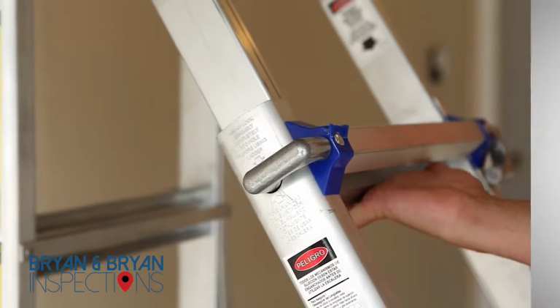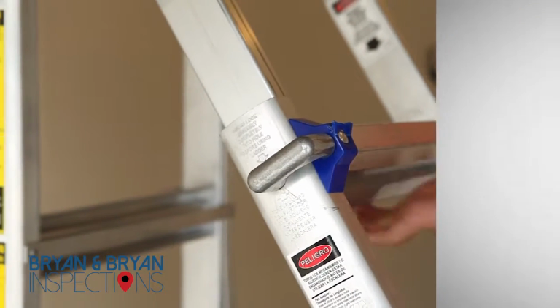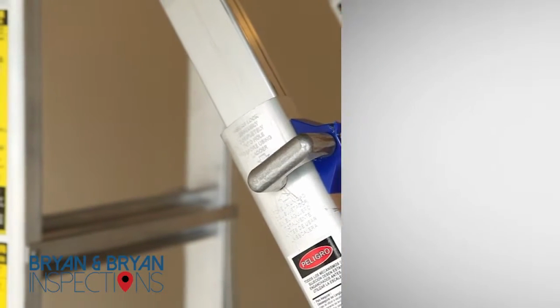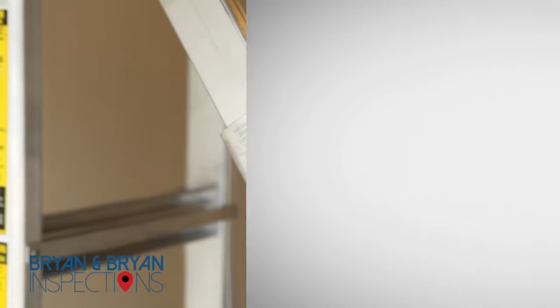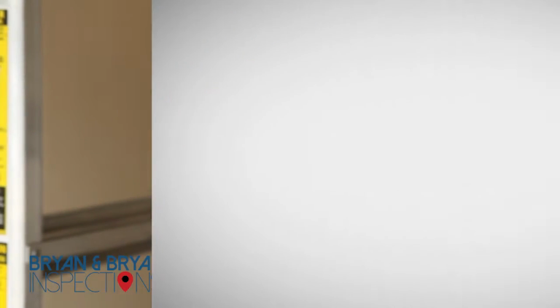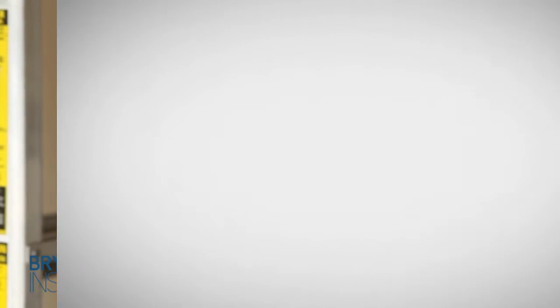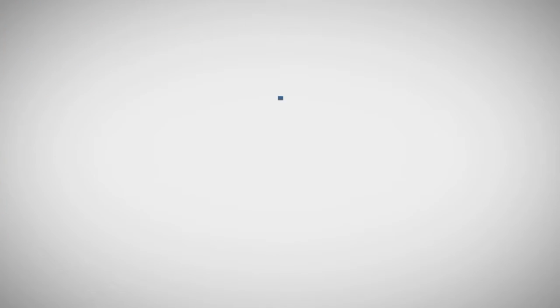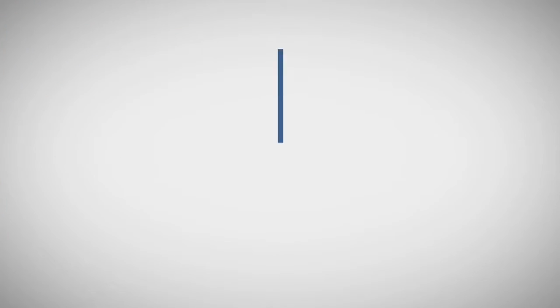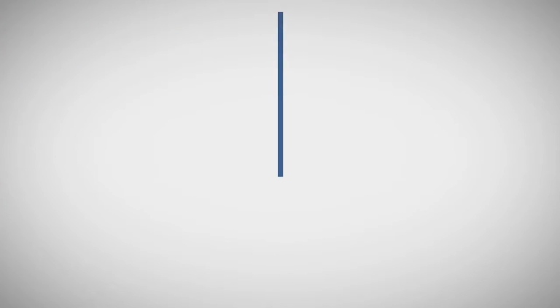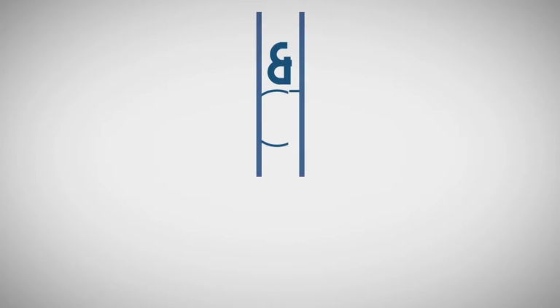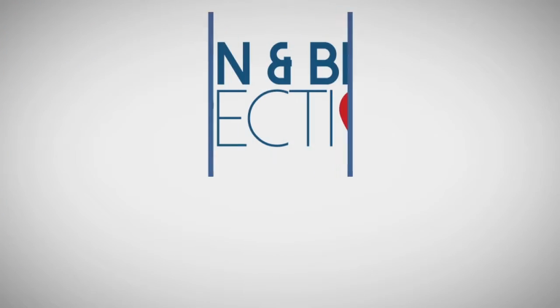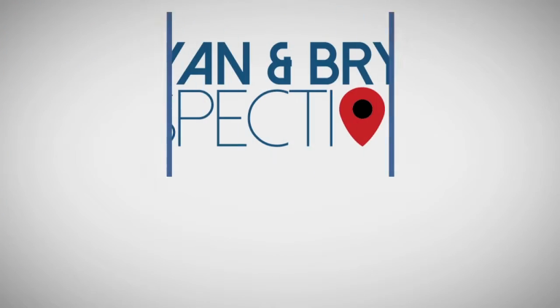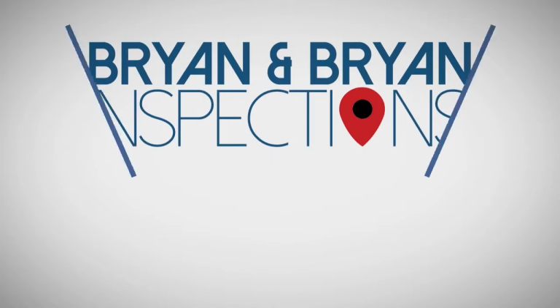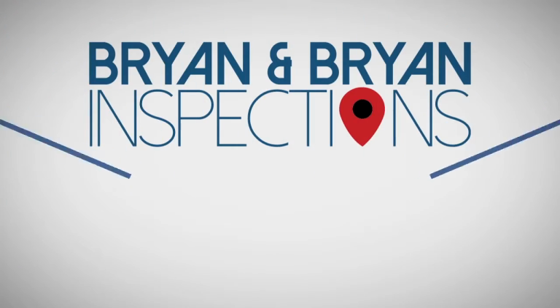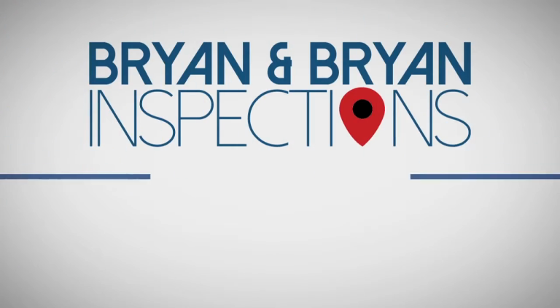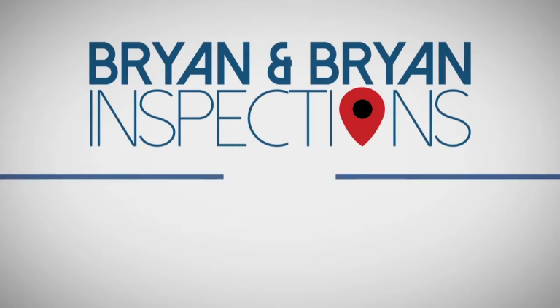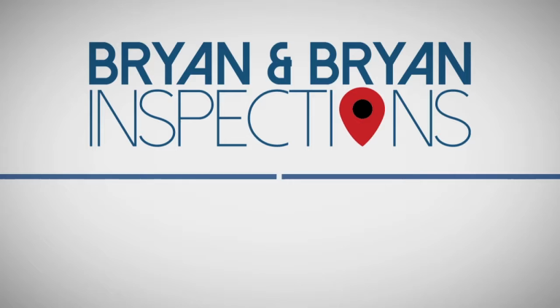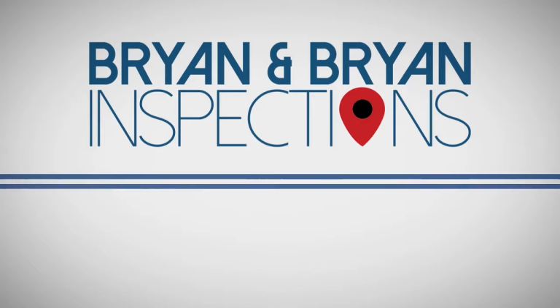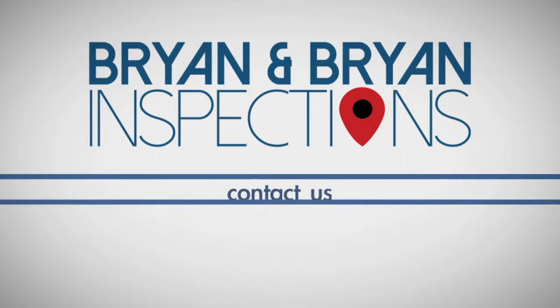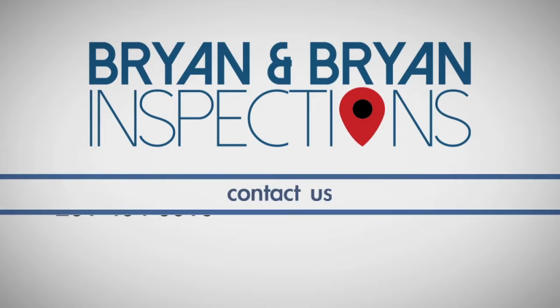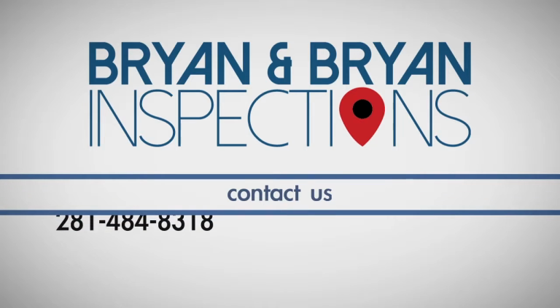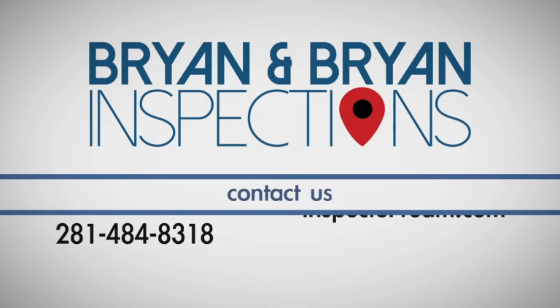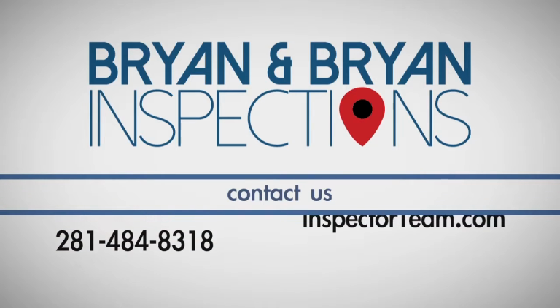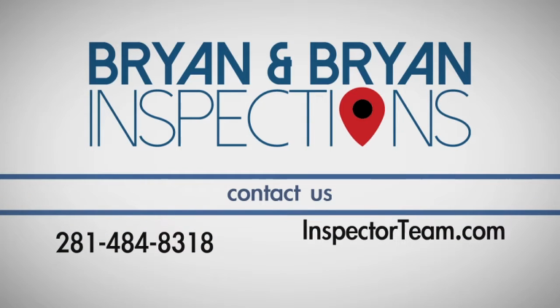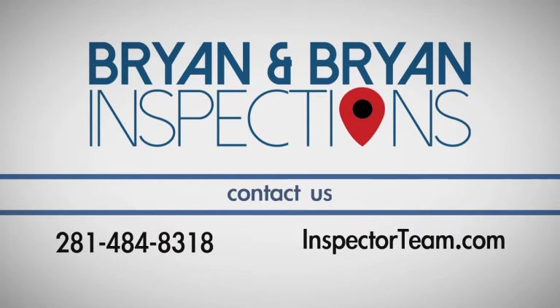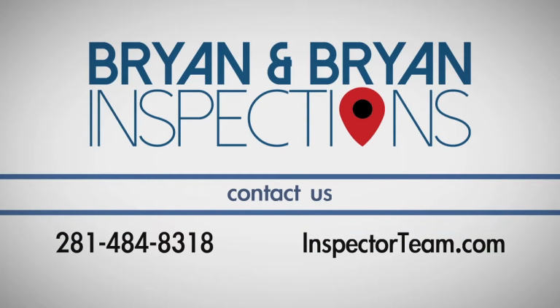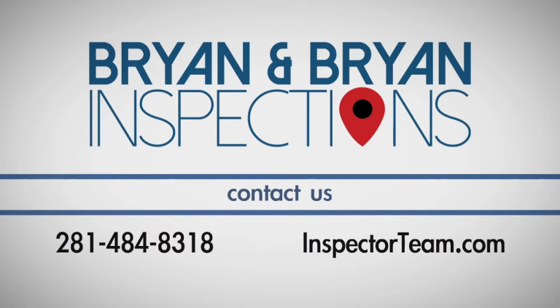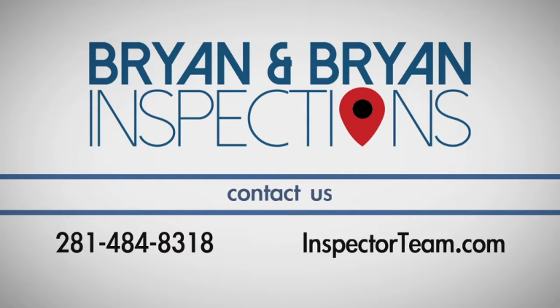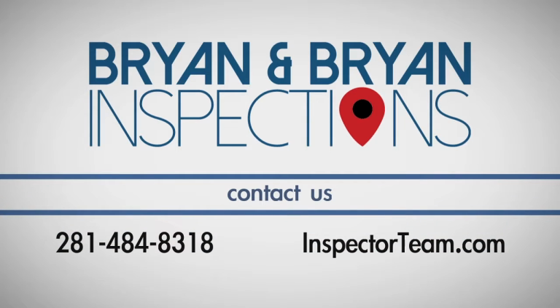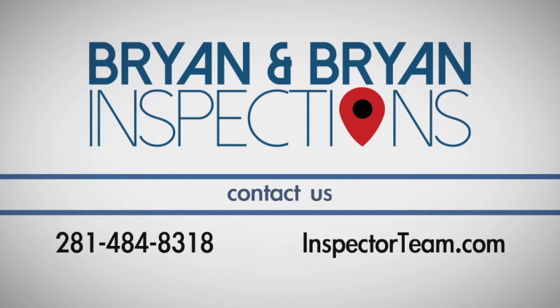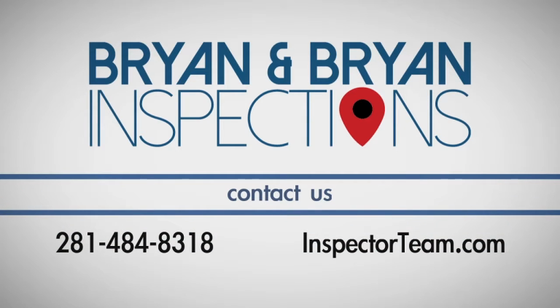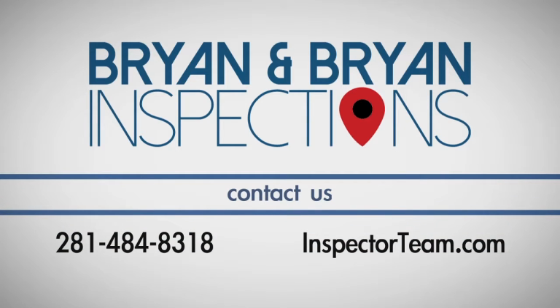If you have any questions, call Bryan & Bryan Home and Termite Inspections, the Inspector Team, at 281-484-8318.